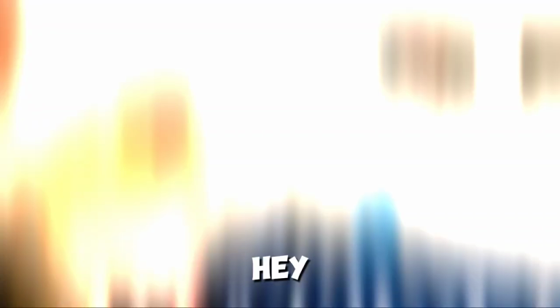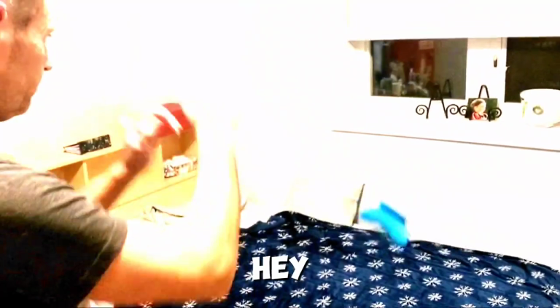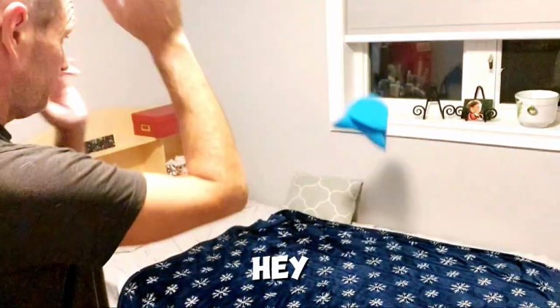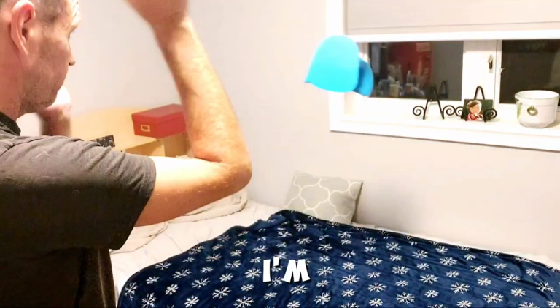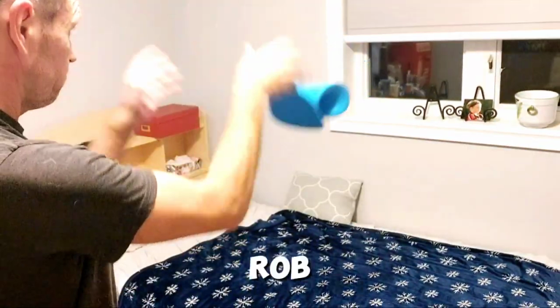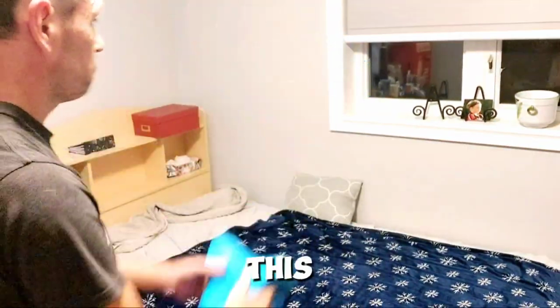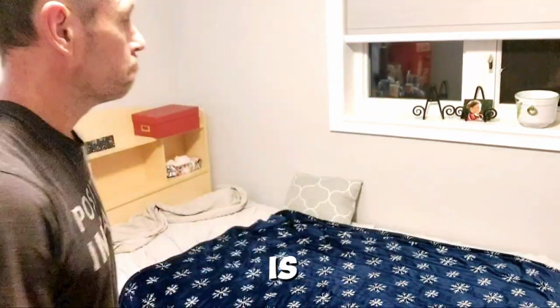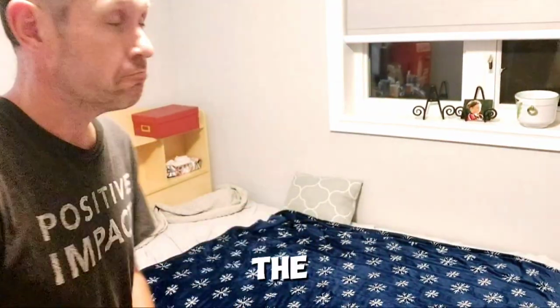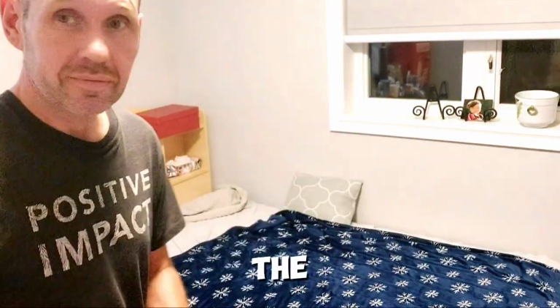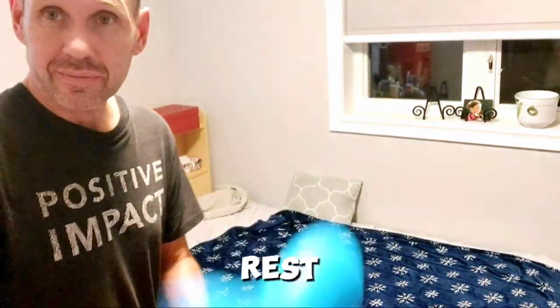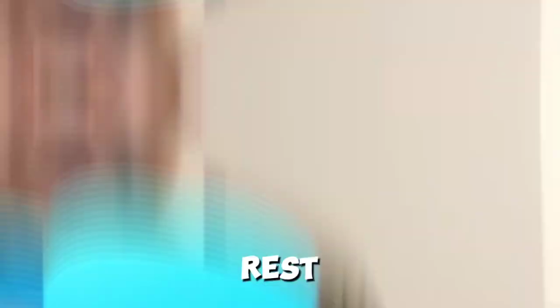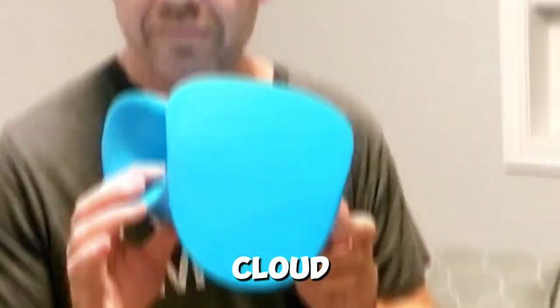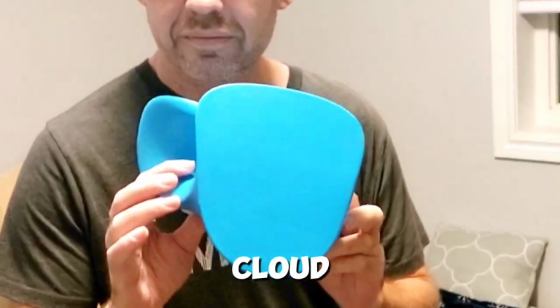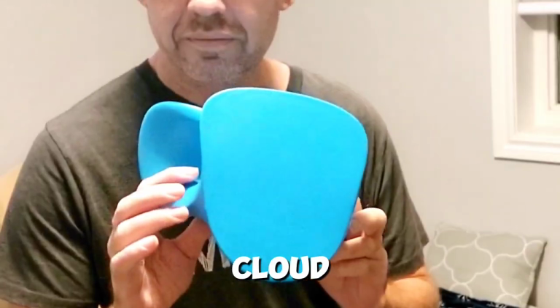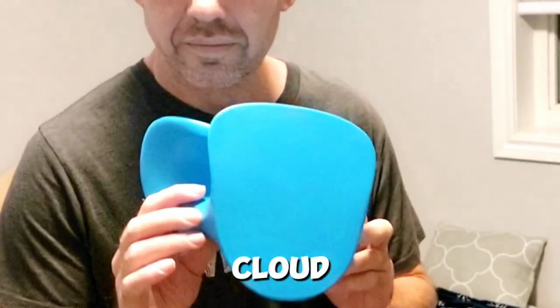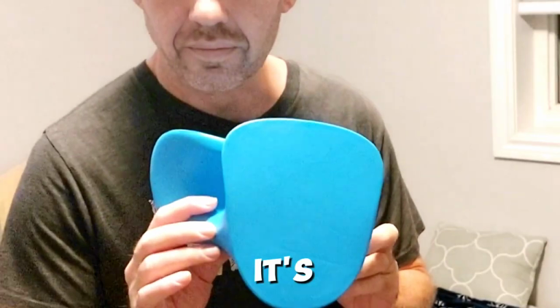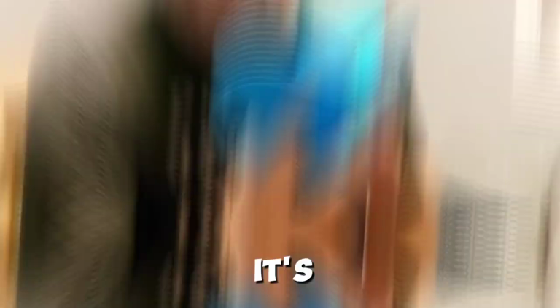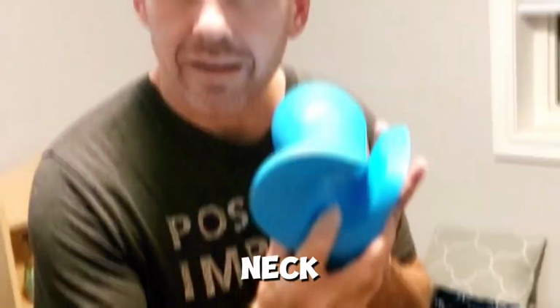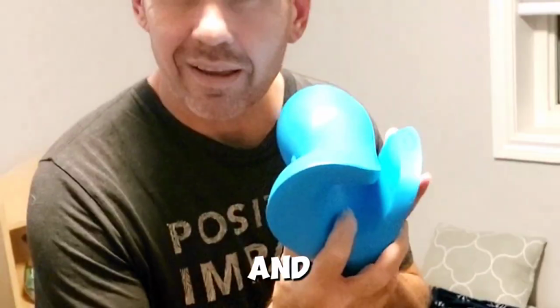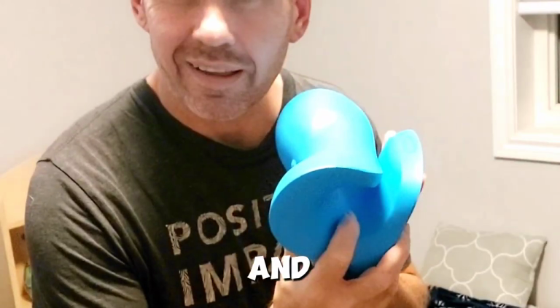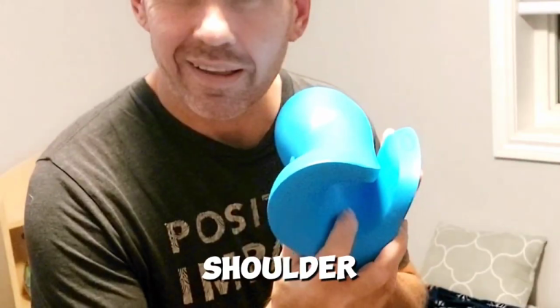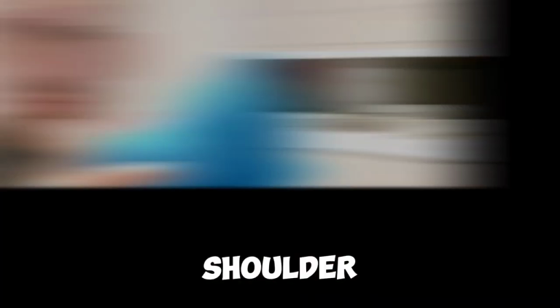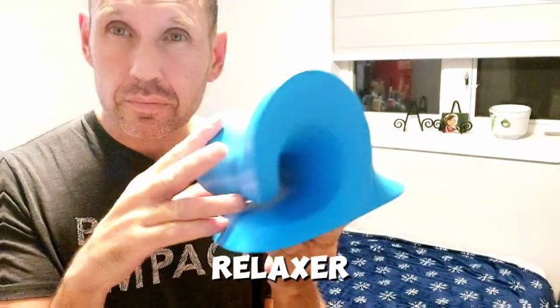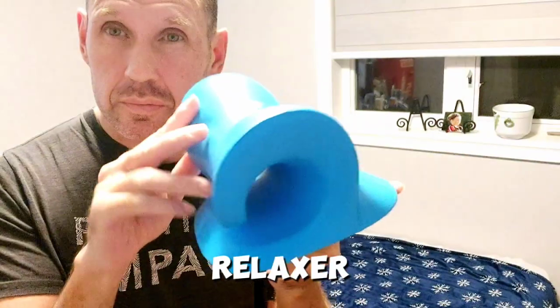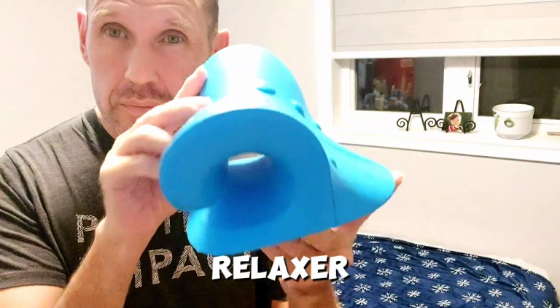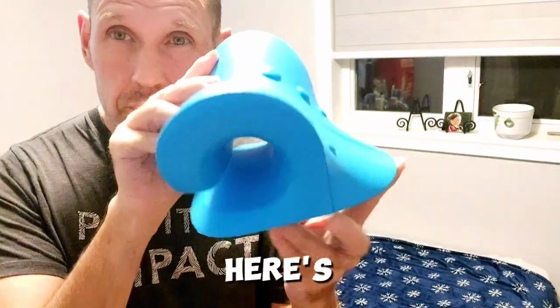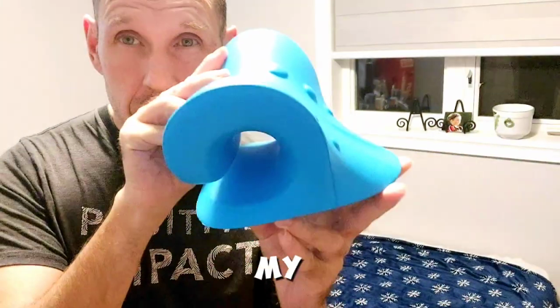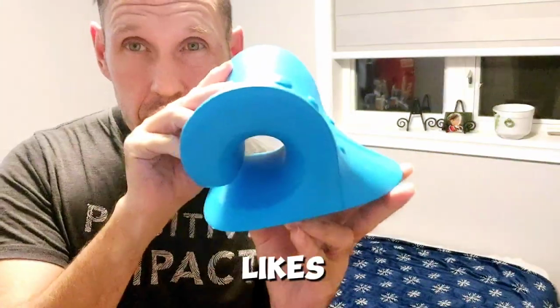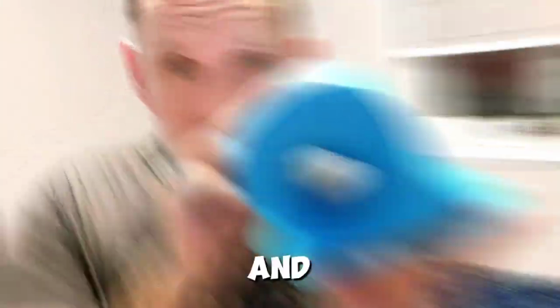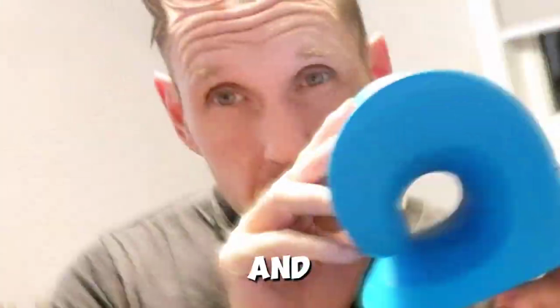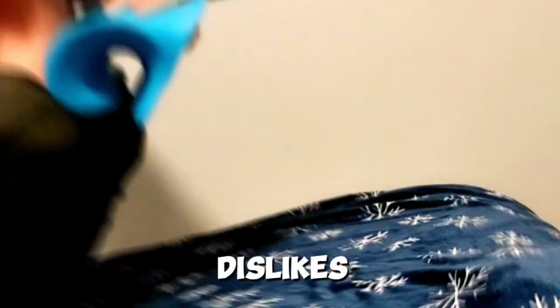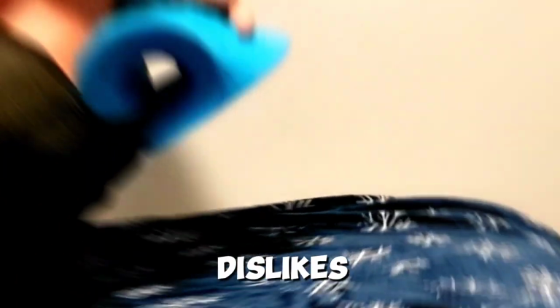Hey, I'm Rob and this is the Rest Cloud. It's a neck and shoulder relaxer. Here's my likes and dislikes.